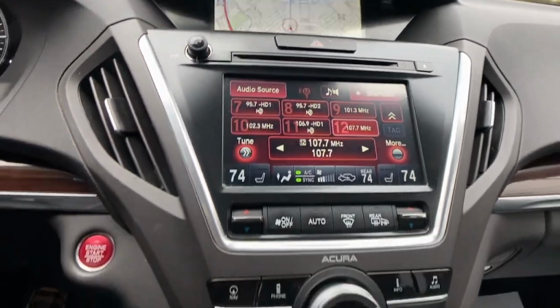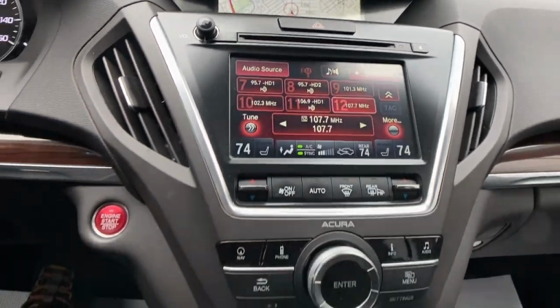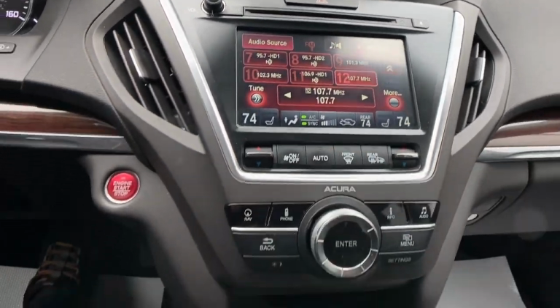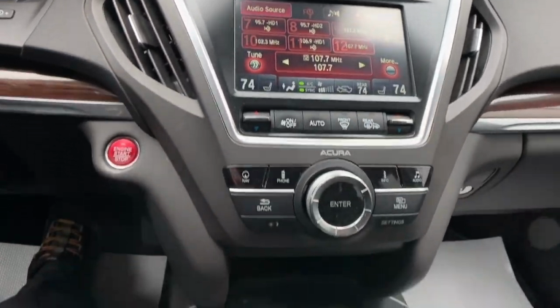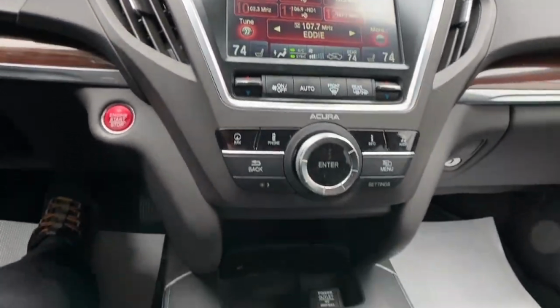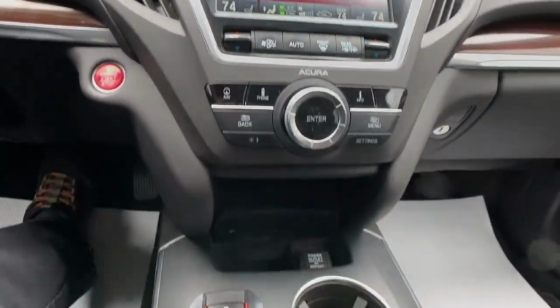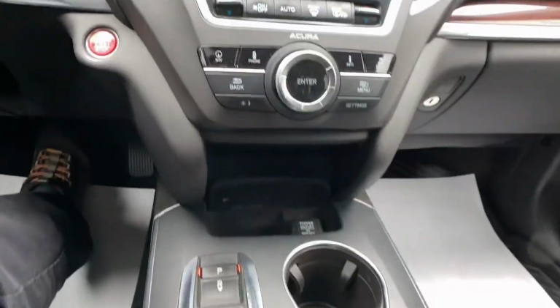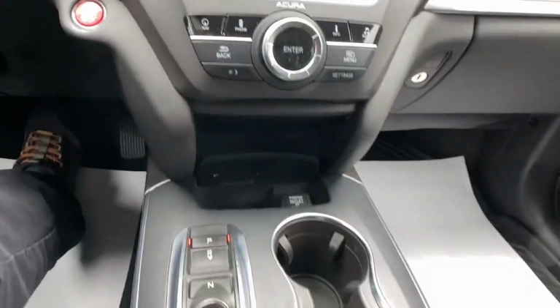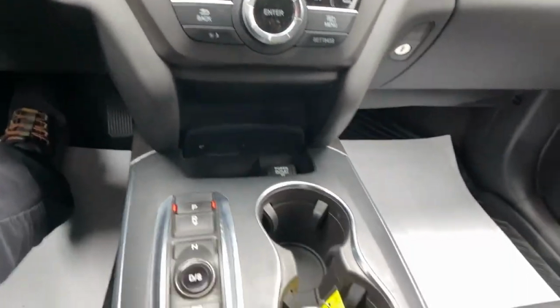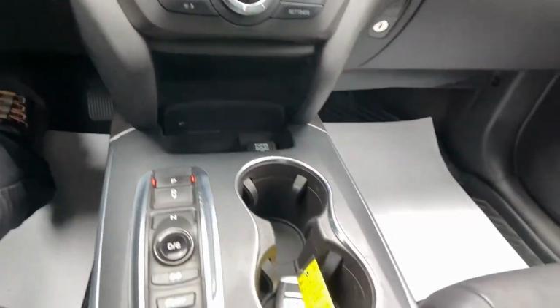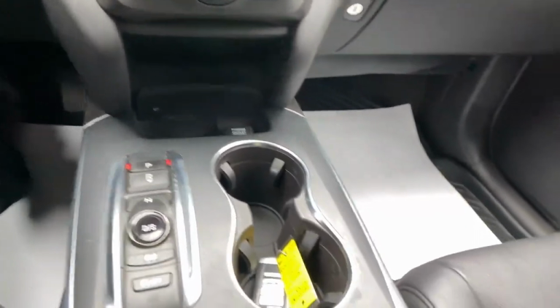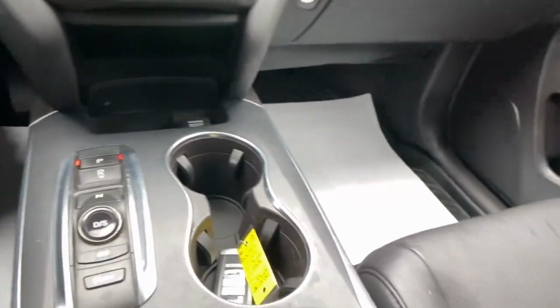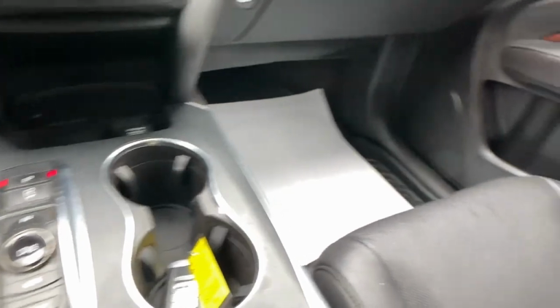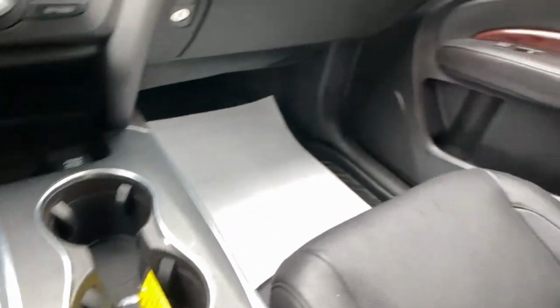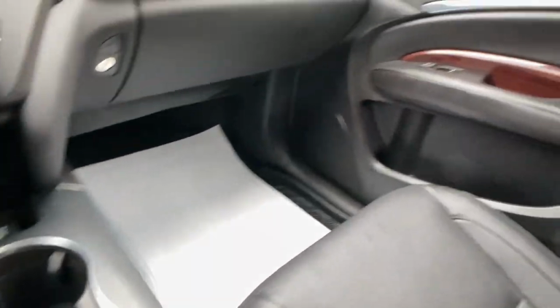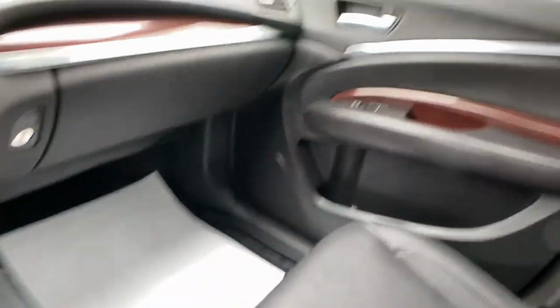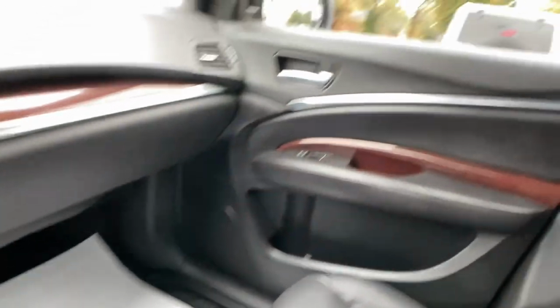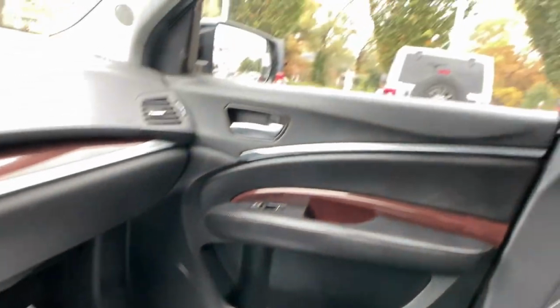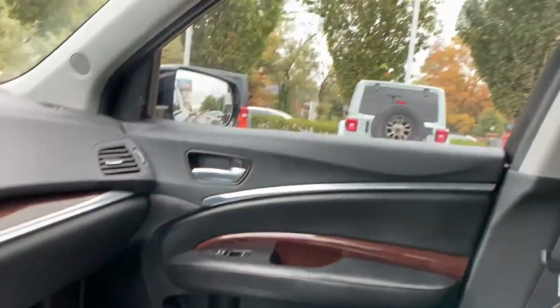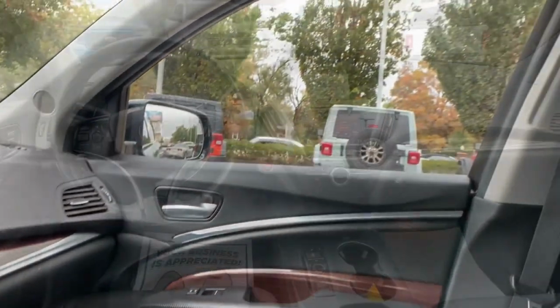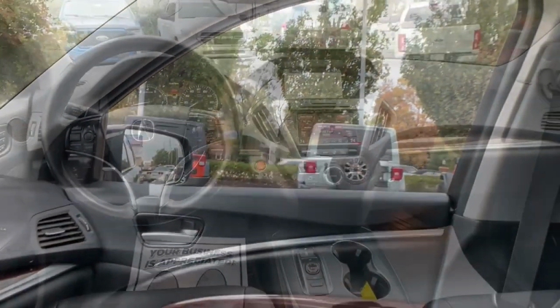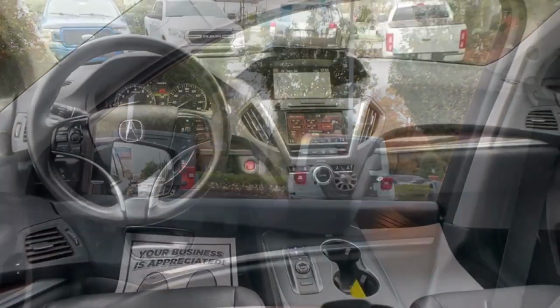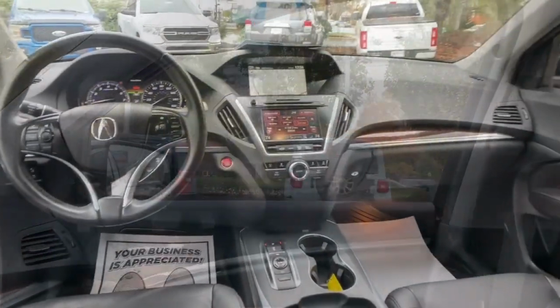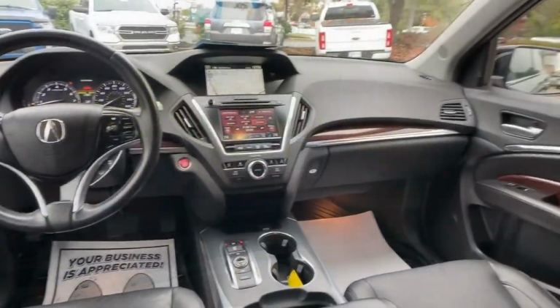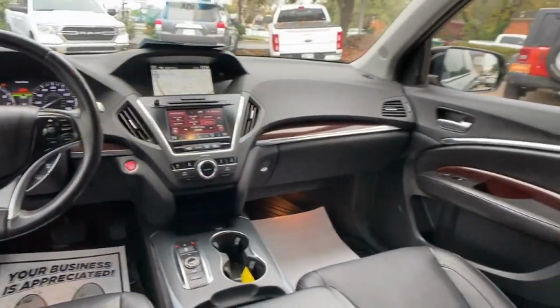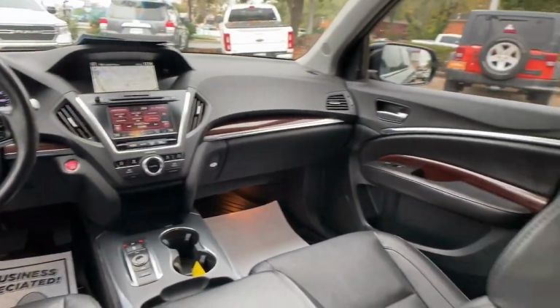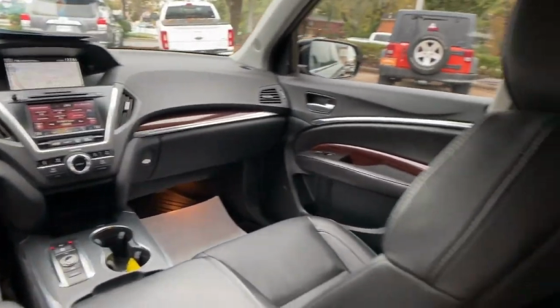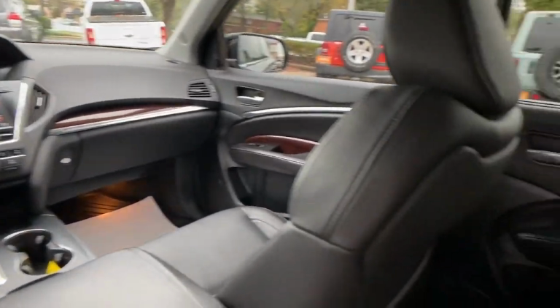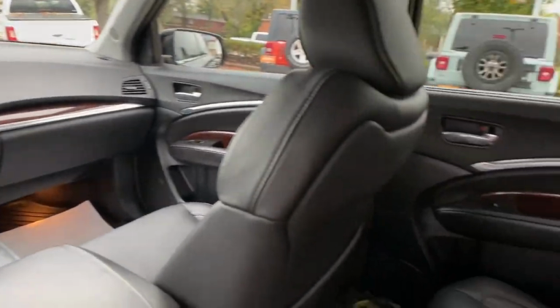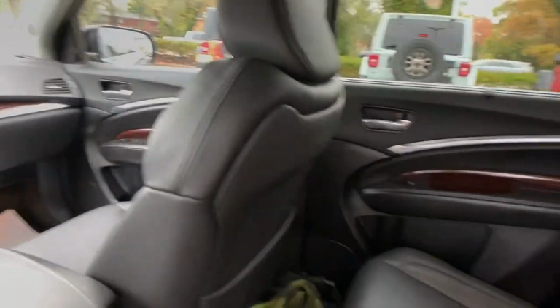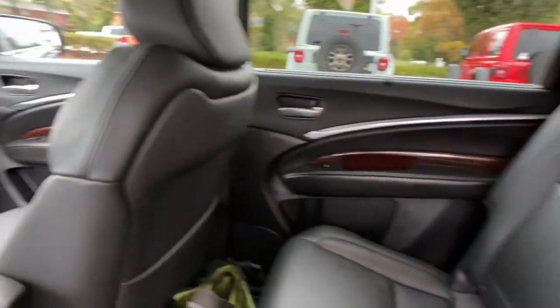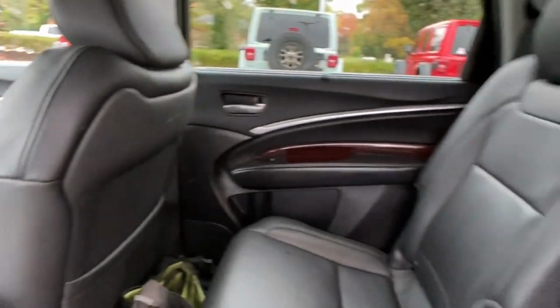Experience the superior handling of this high-performance luxury SUV. Make an appointment to drive one today.